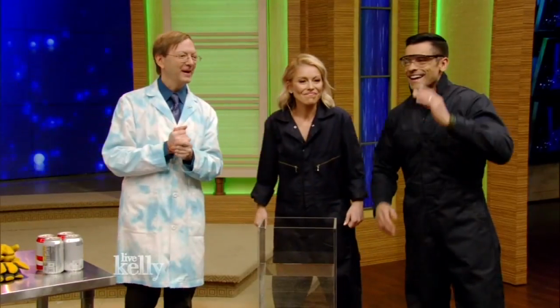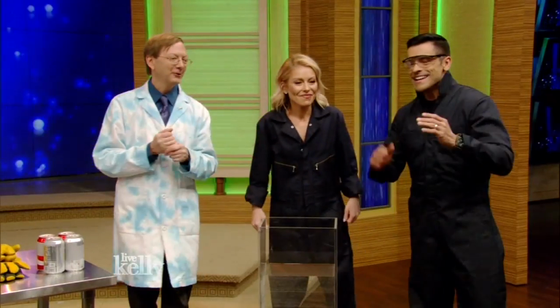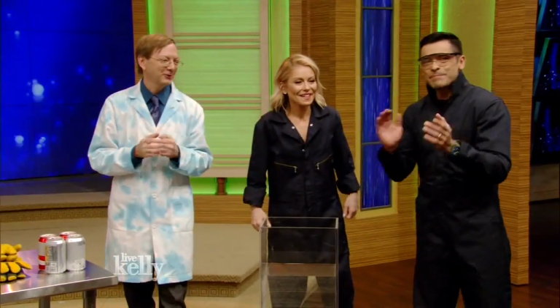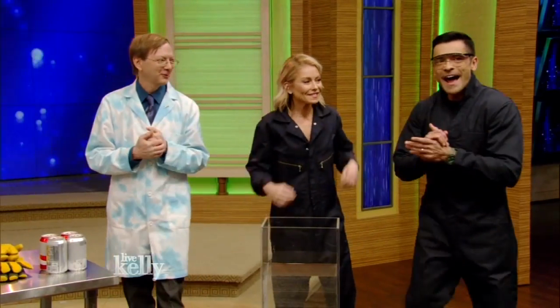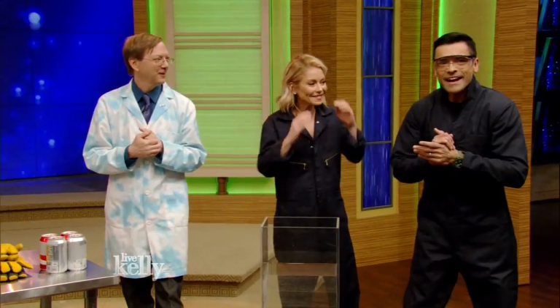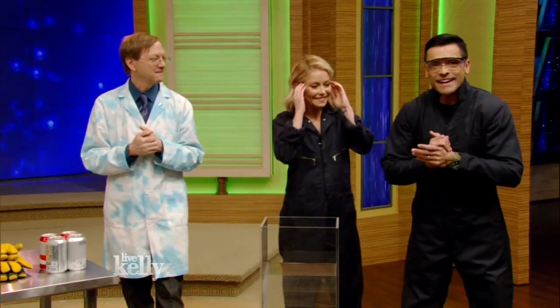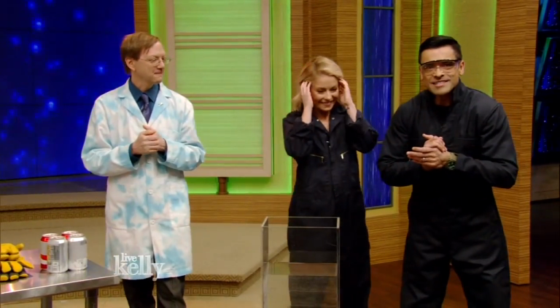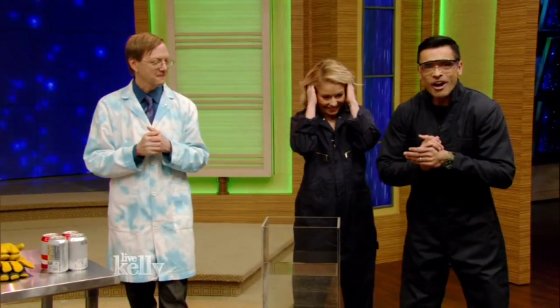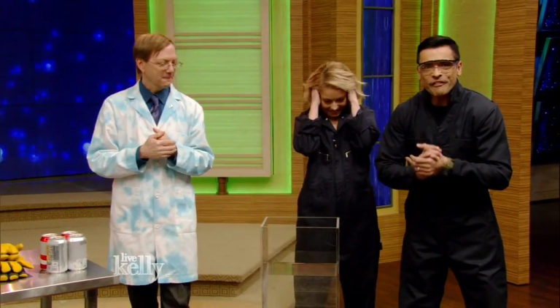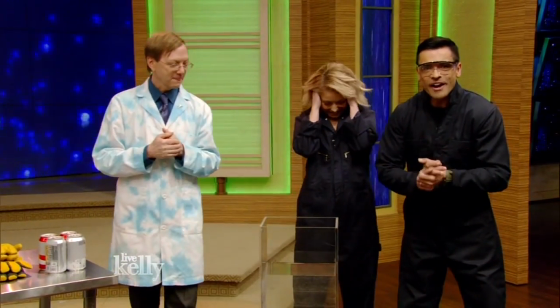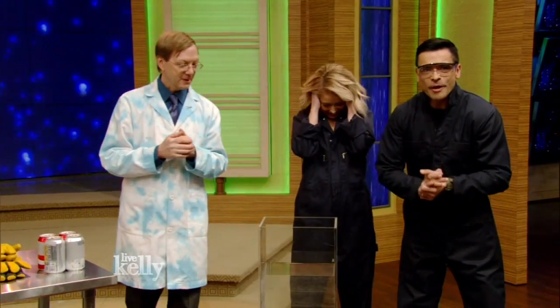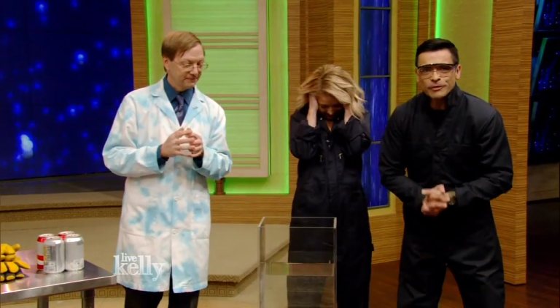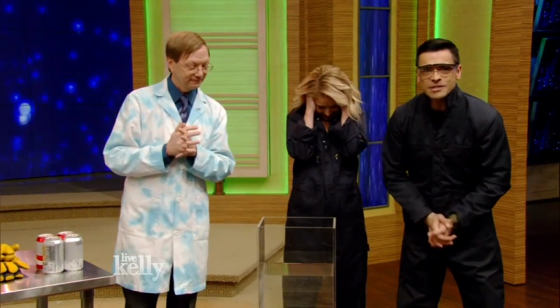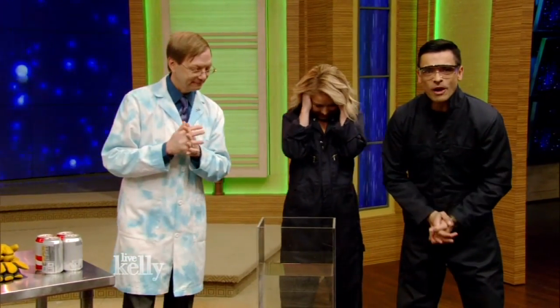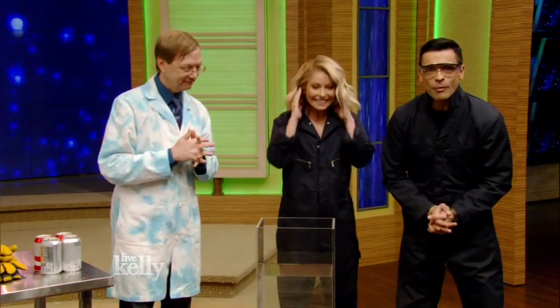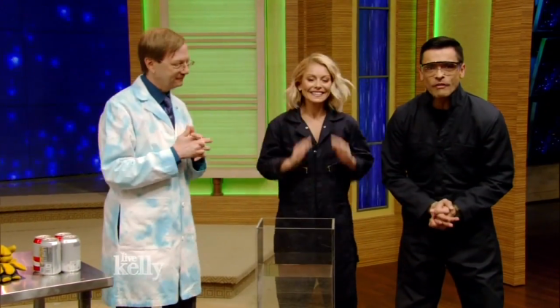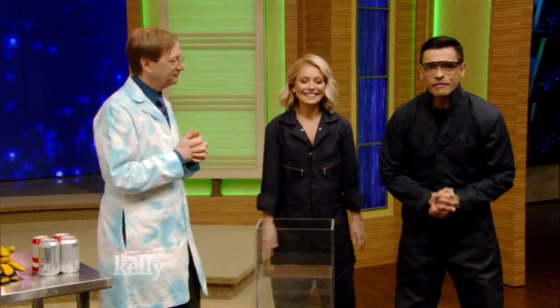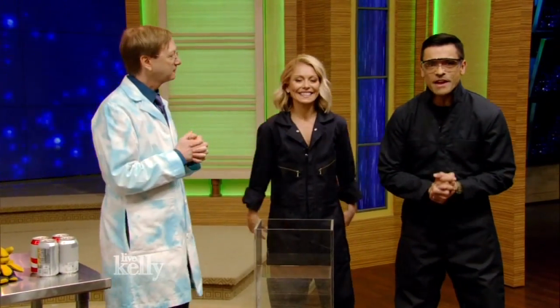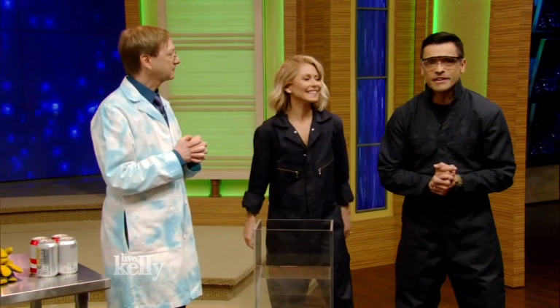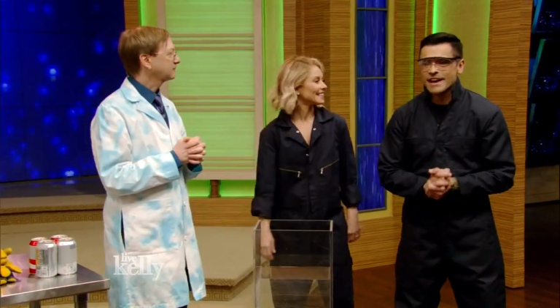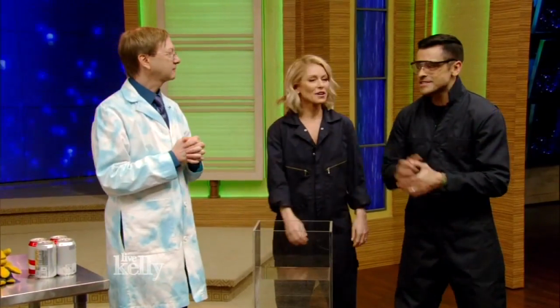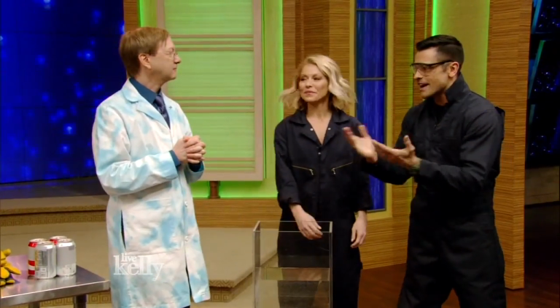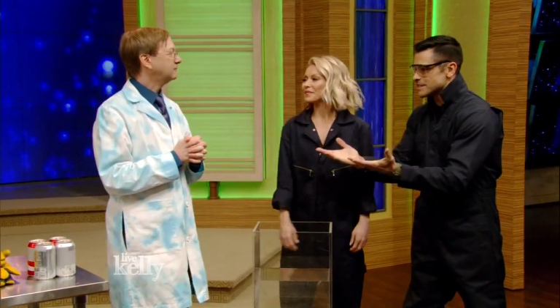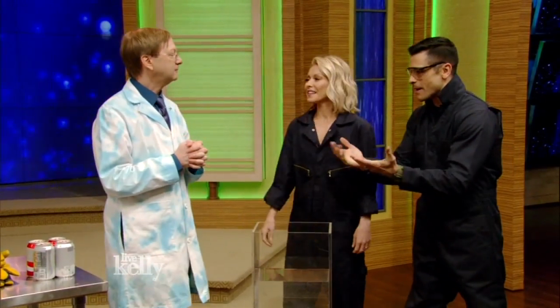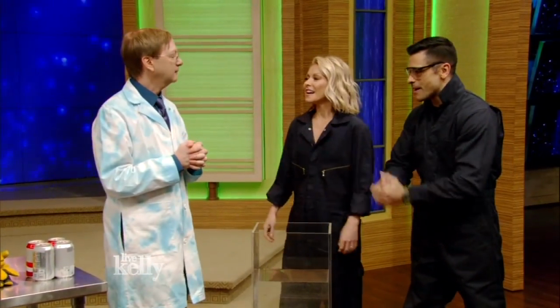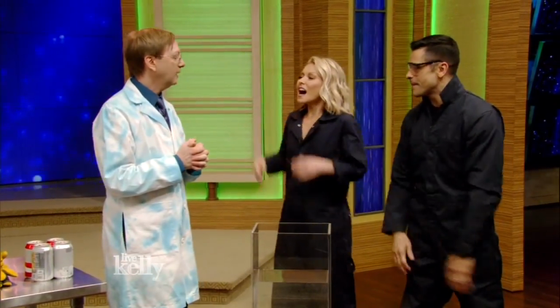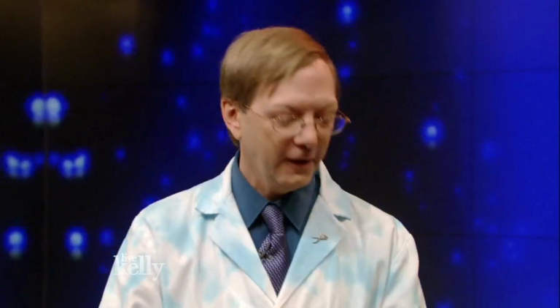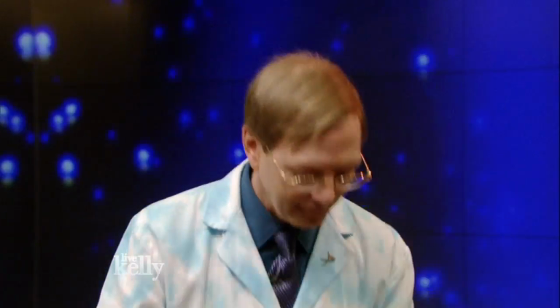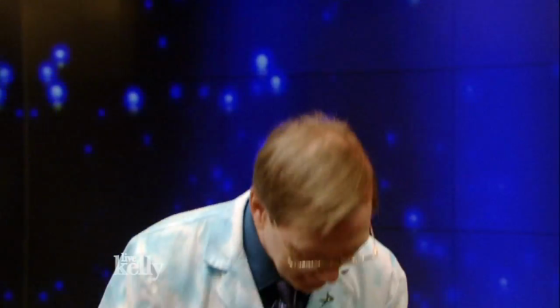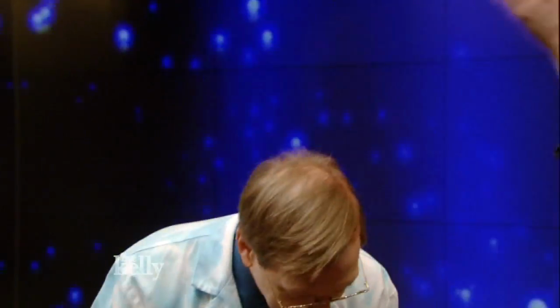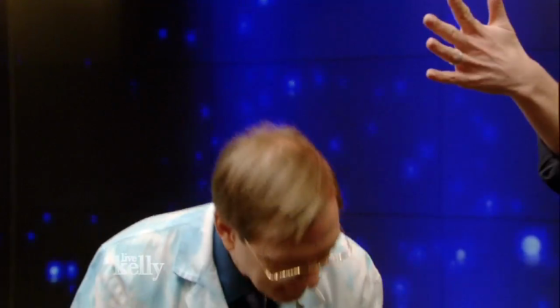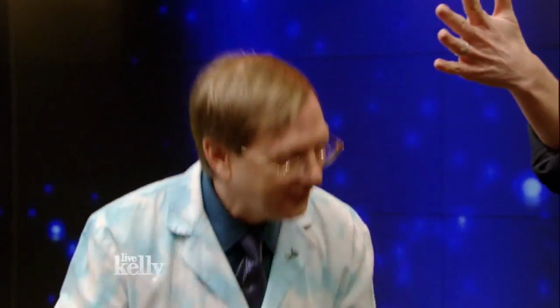He's back and he's all fired up. Please welcome one of our favorite guests, Science Bob. Hi, Science Bob!